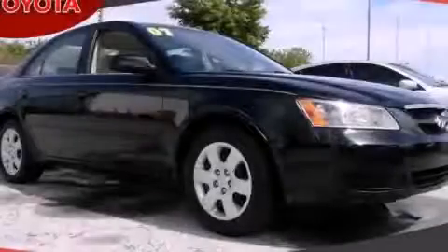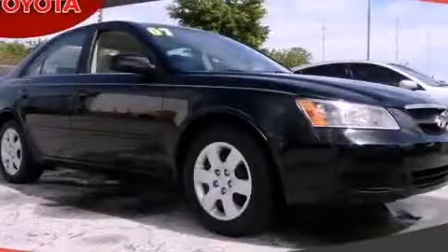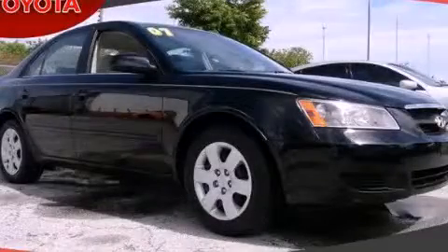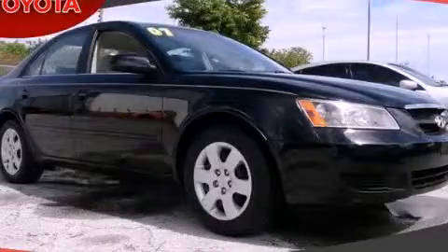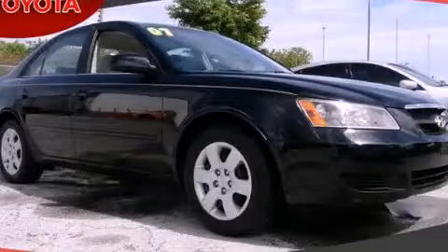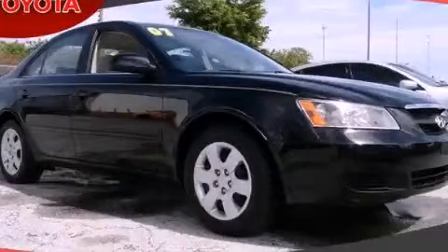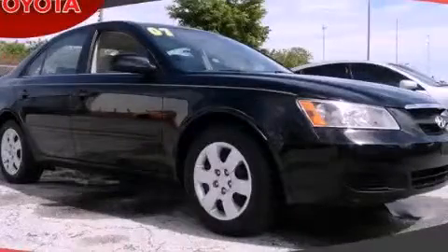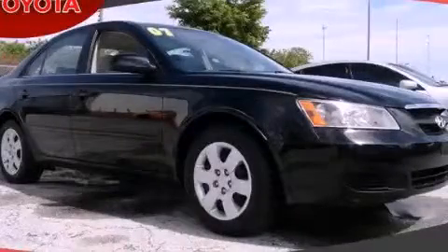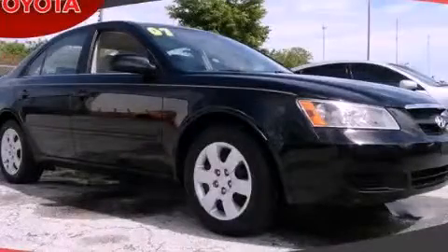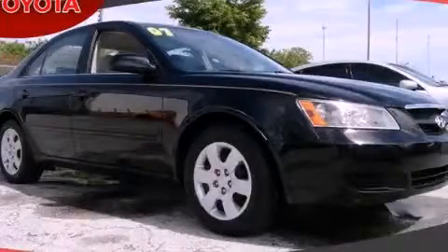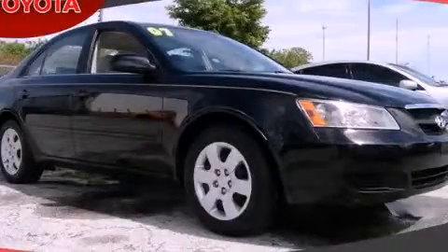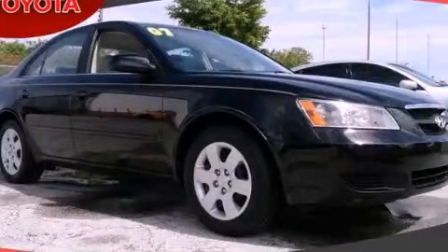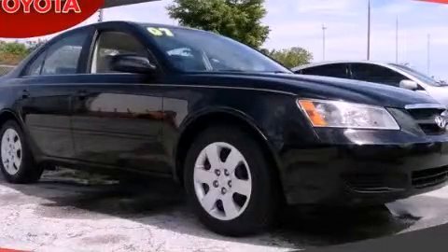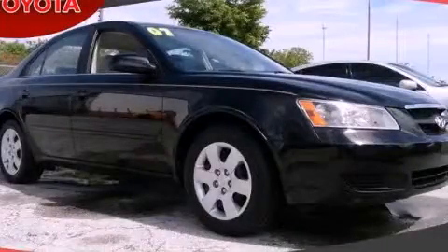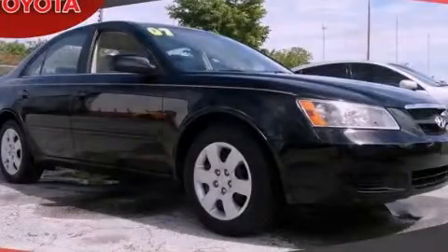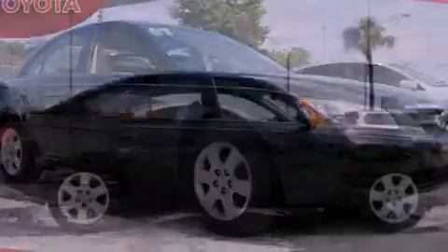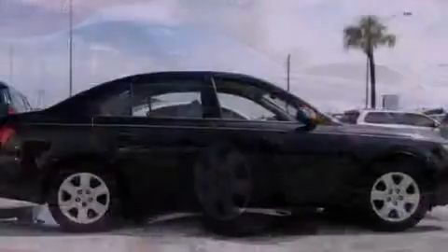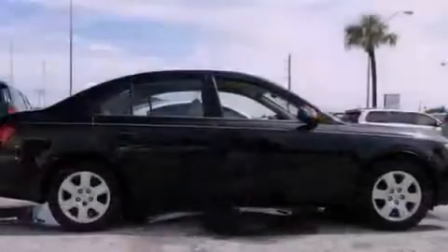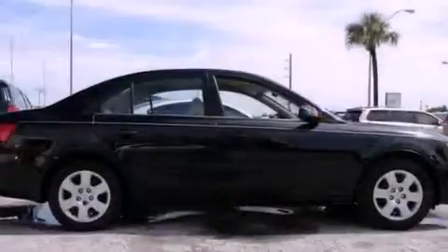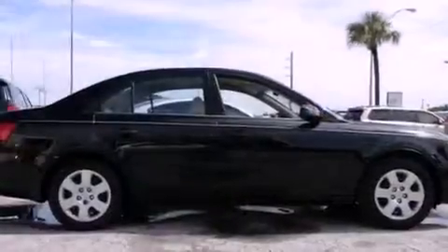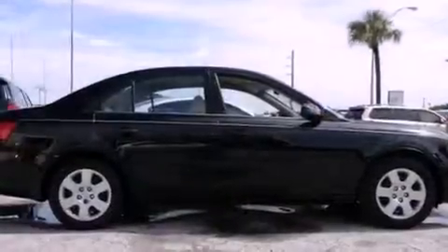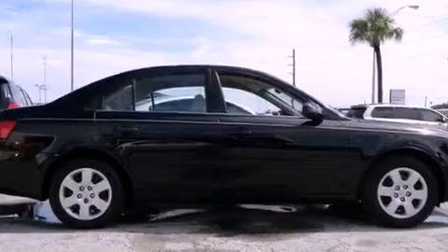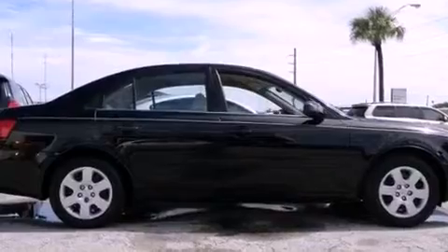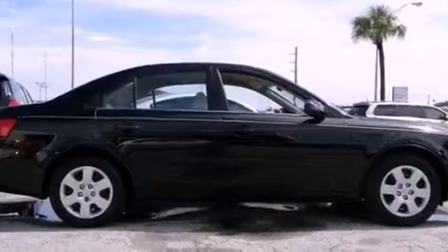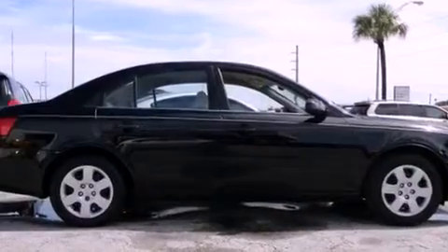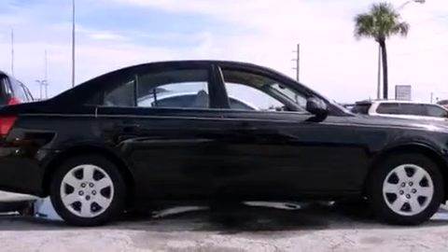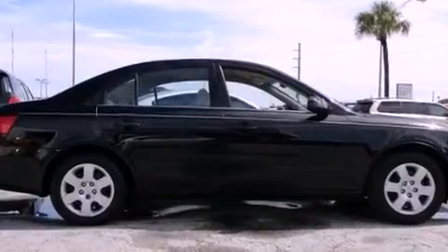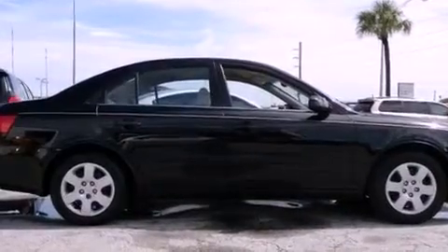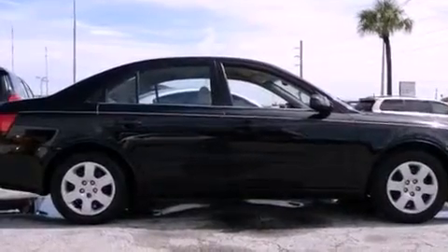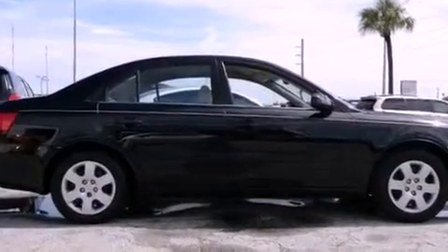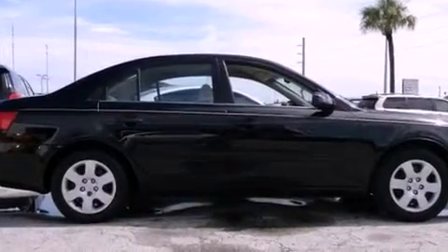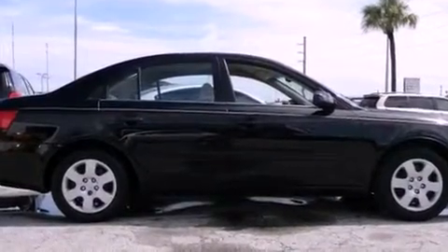This is a 2007 Hyundai Sonata. It features a four-cylinder engine and an automatic transmission.